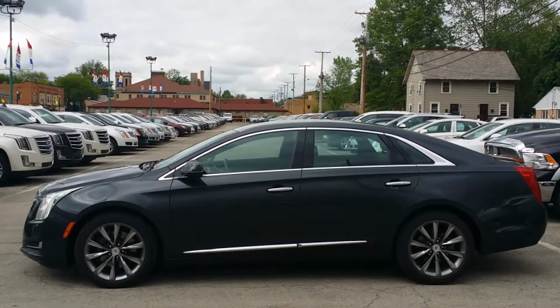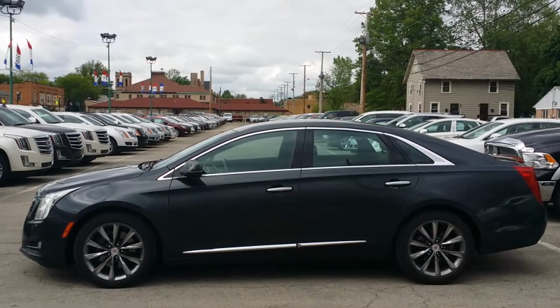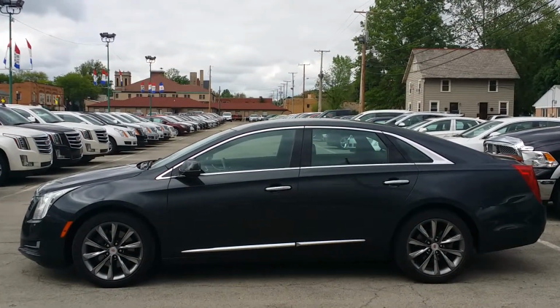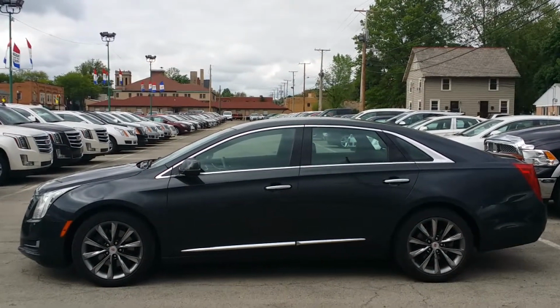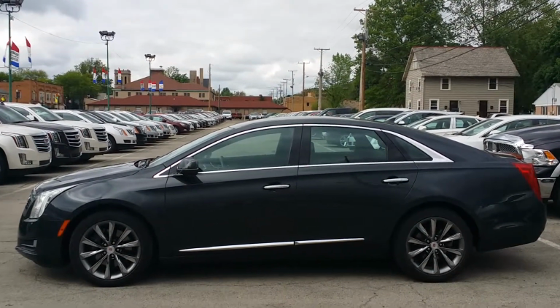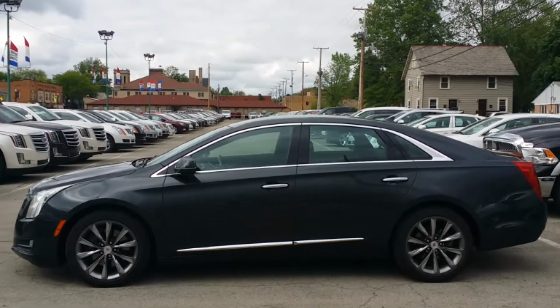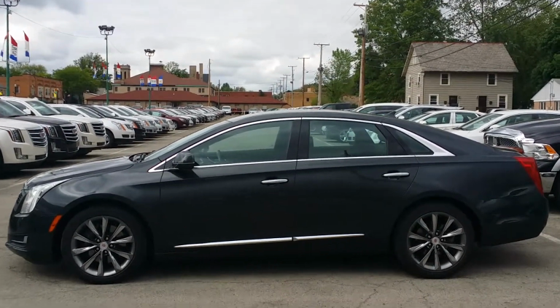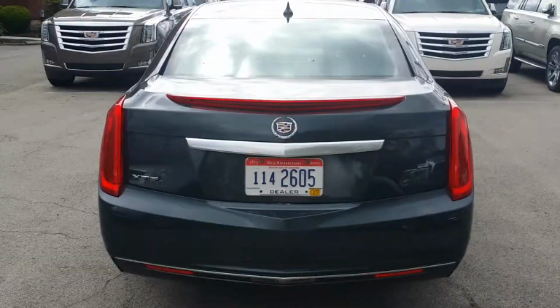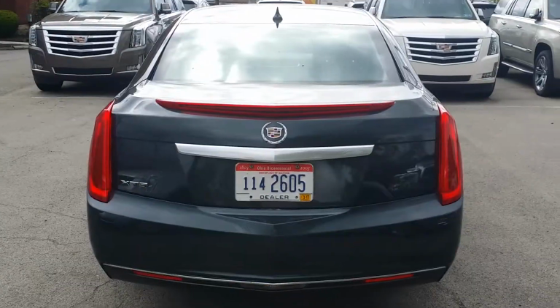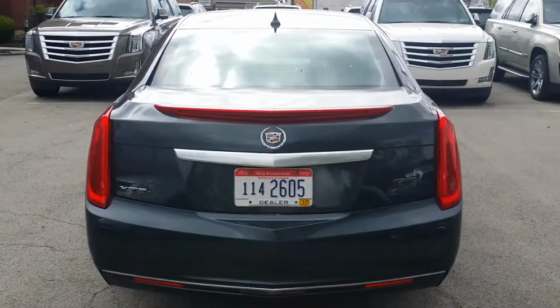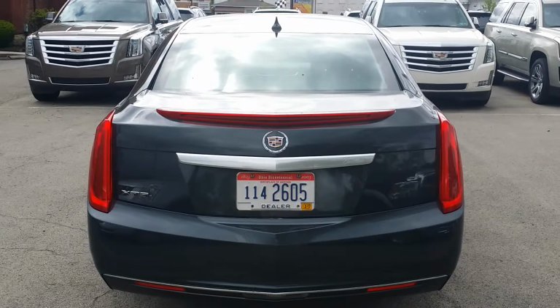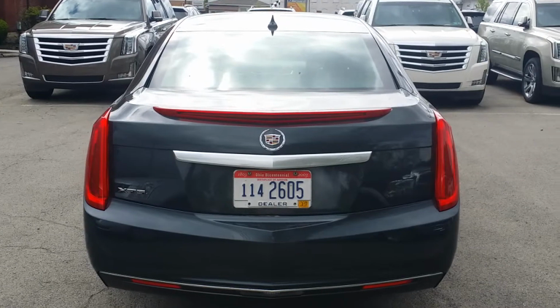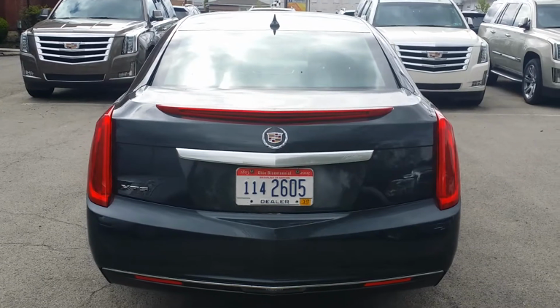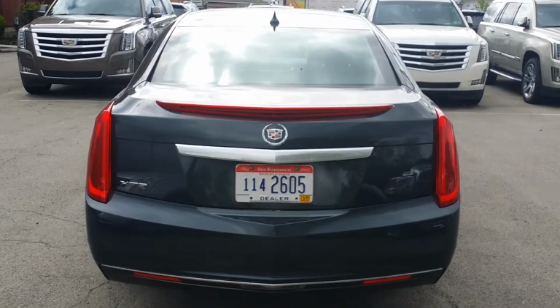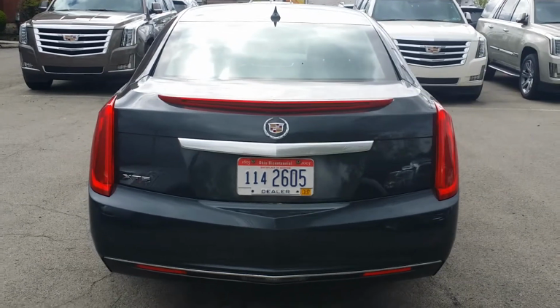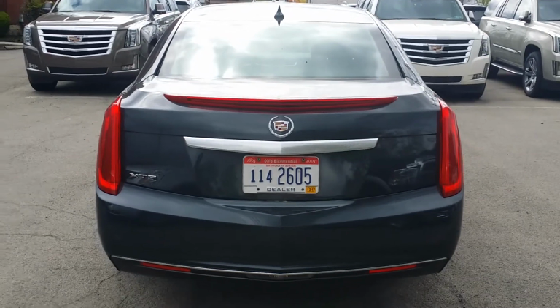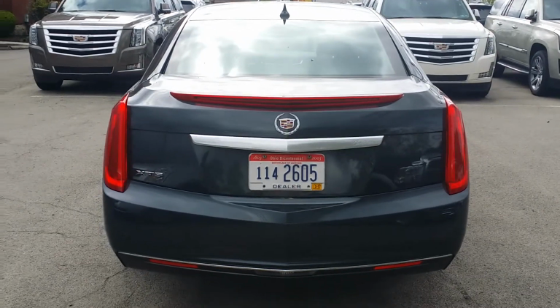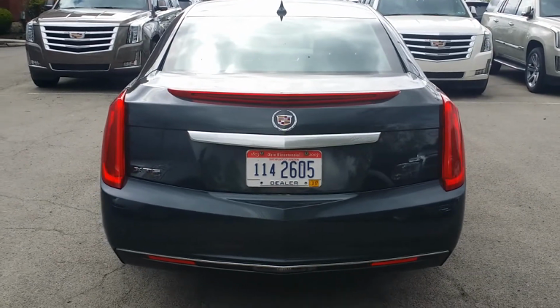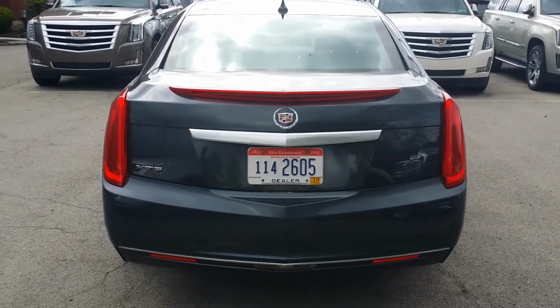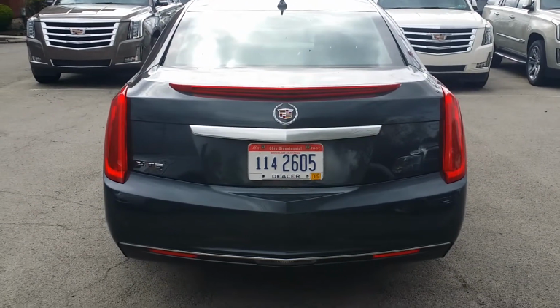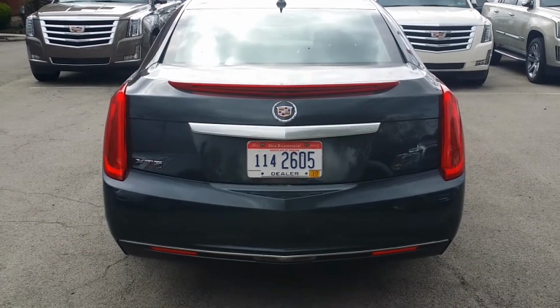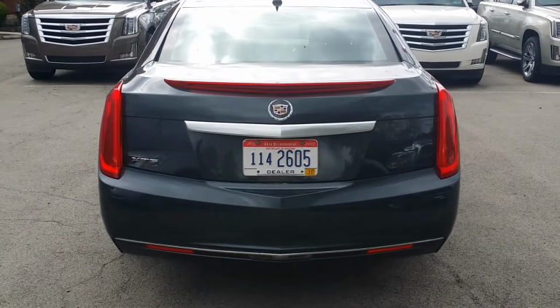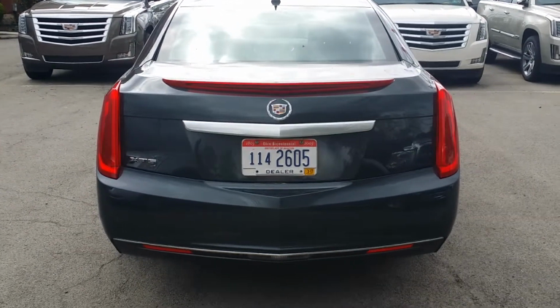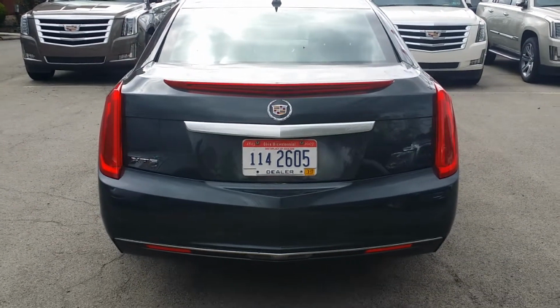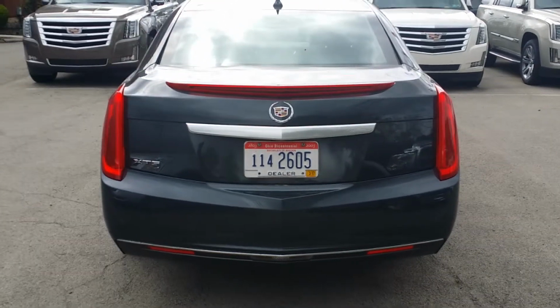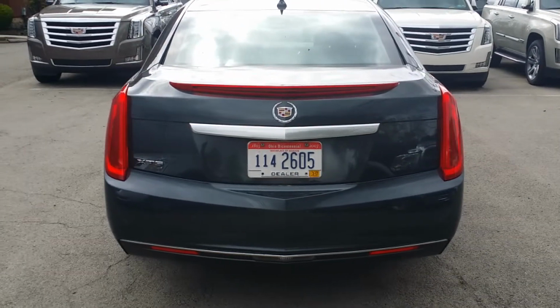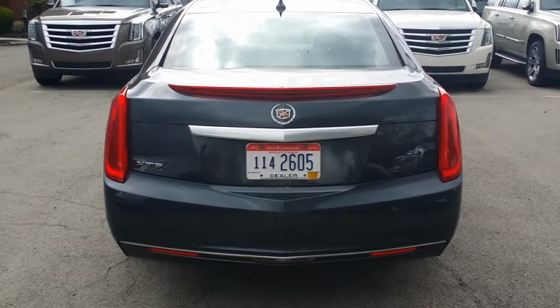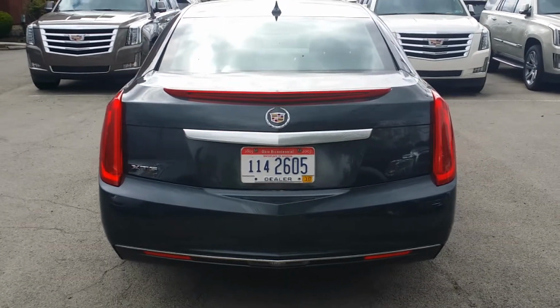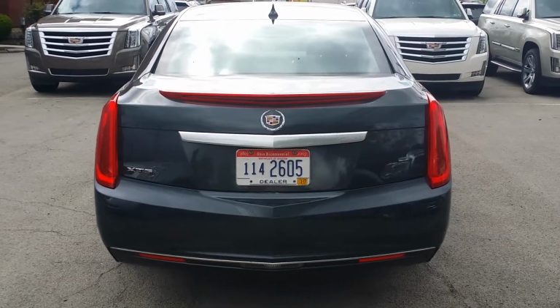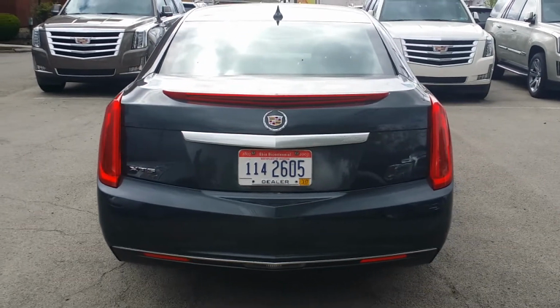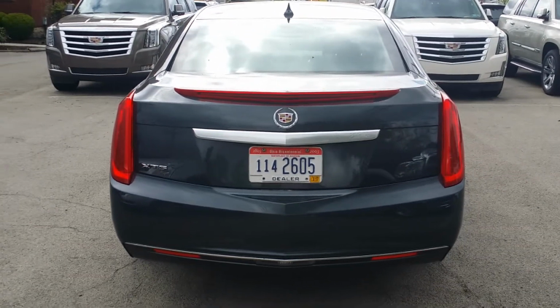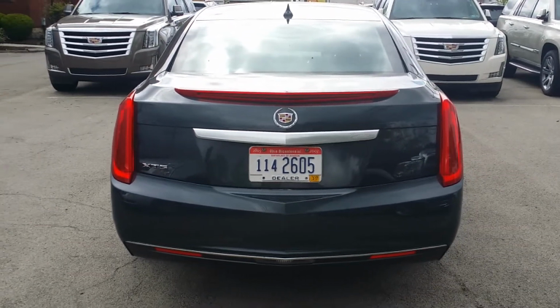Let's go ahead and take a look at the back. Here's a nice look at the back. You do have your rear collision sensors there right in the rear fascia.